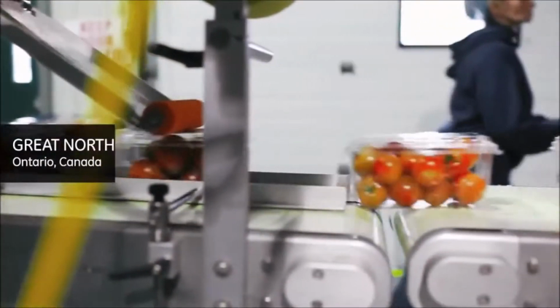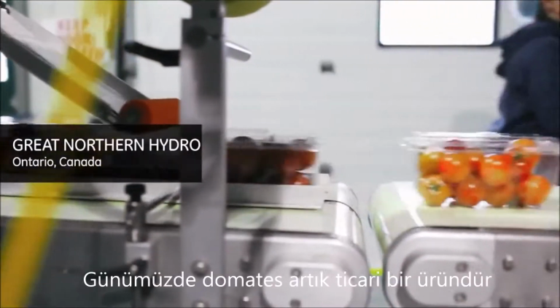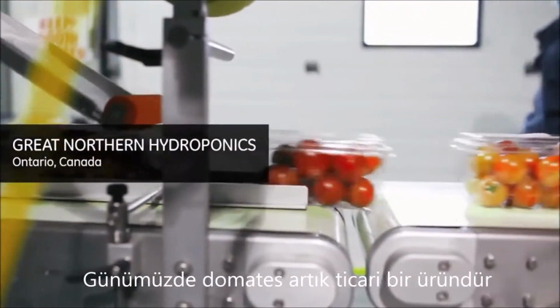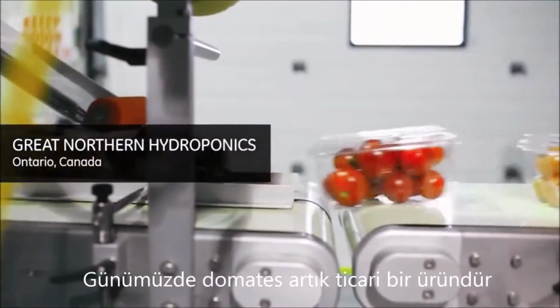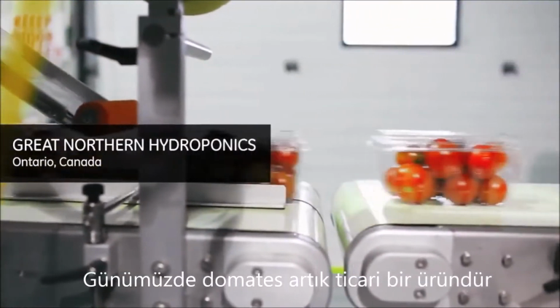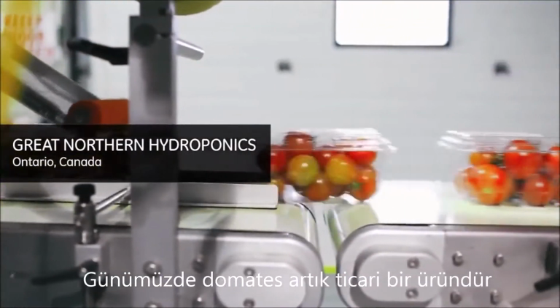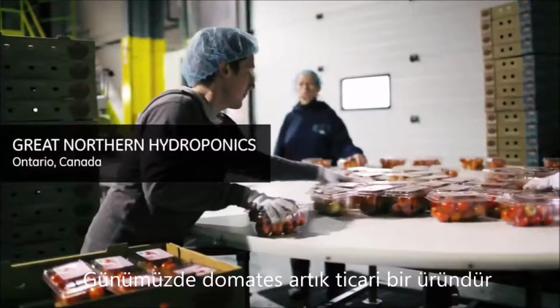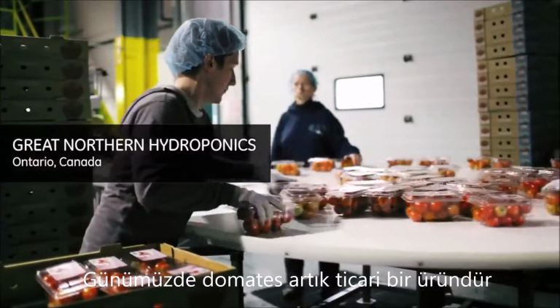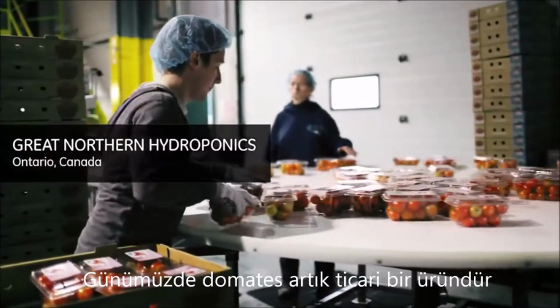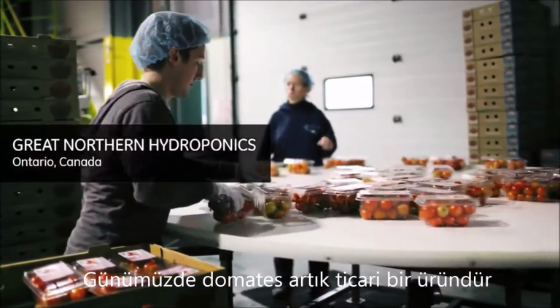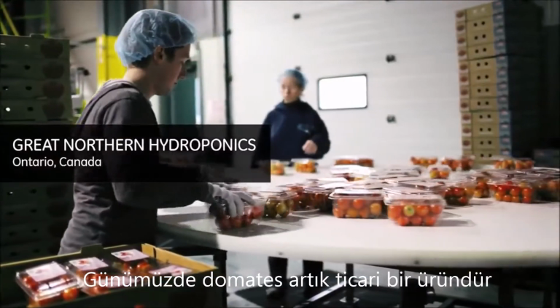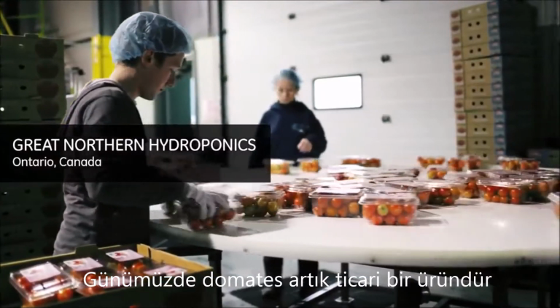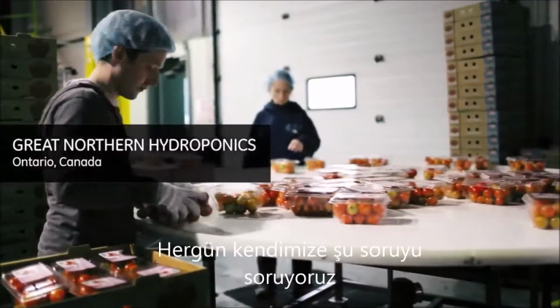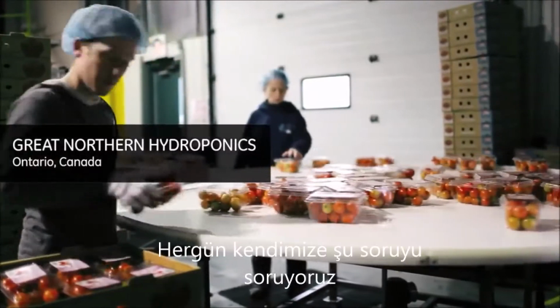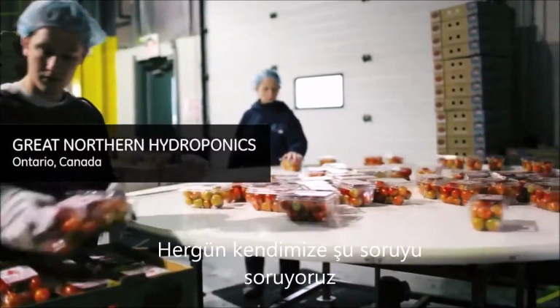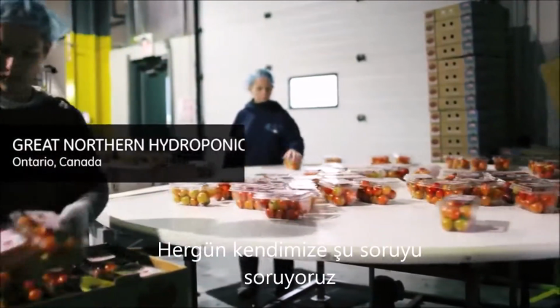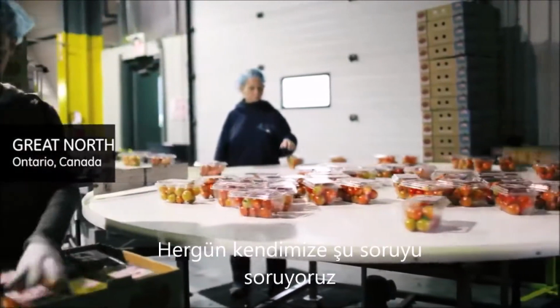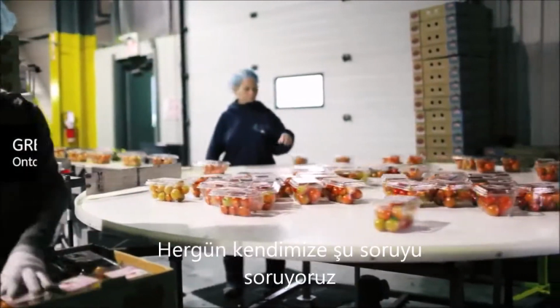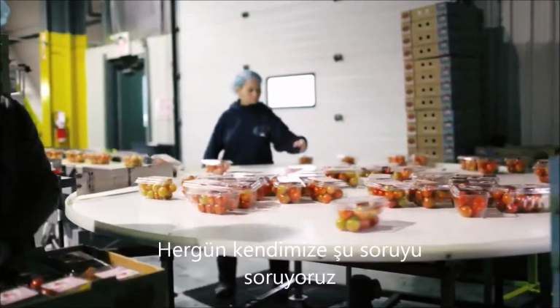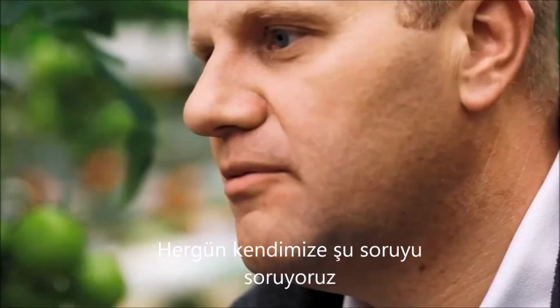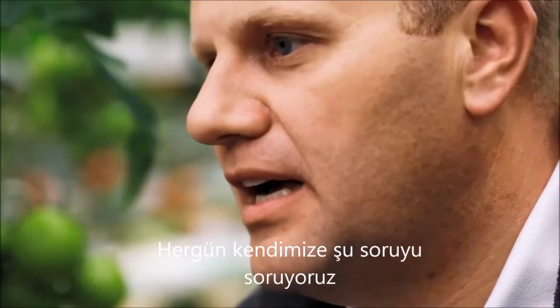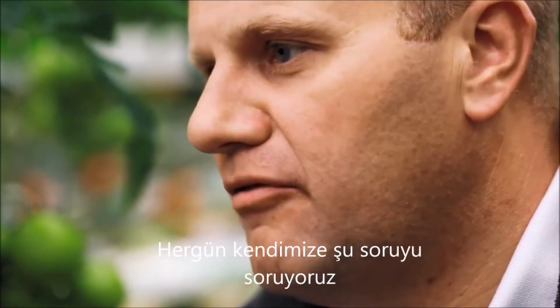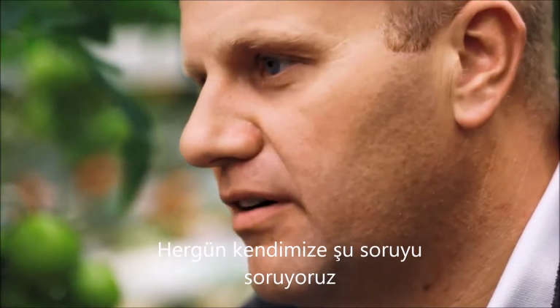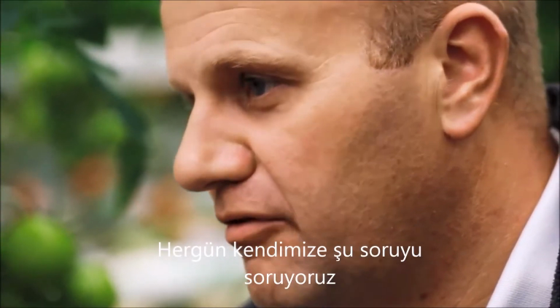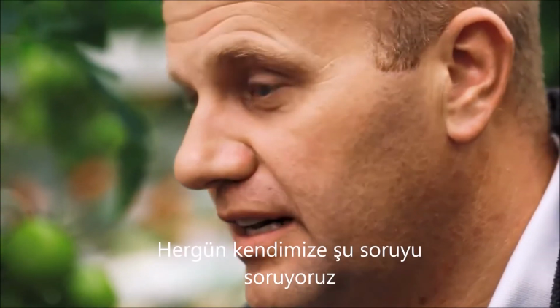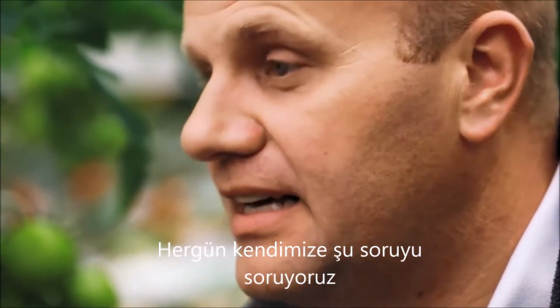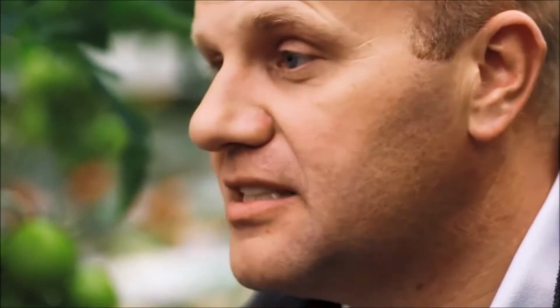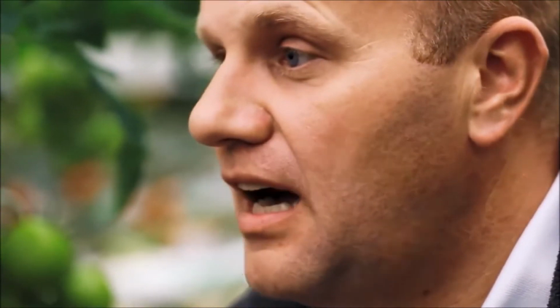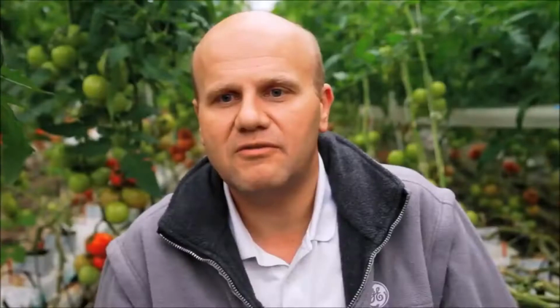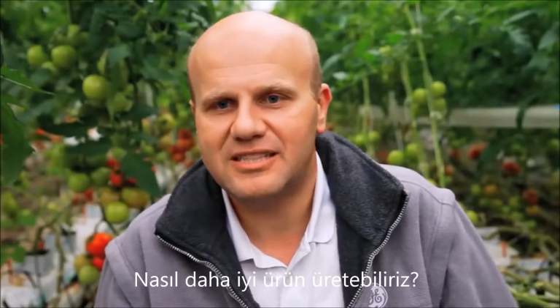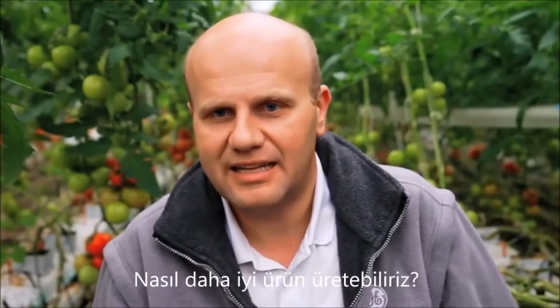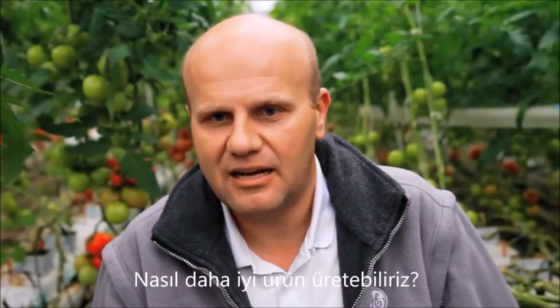Tomatoes today are a commodity. The main question that we have here every day is how can we stand out?